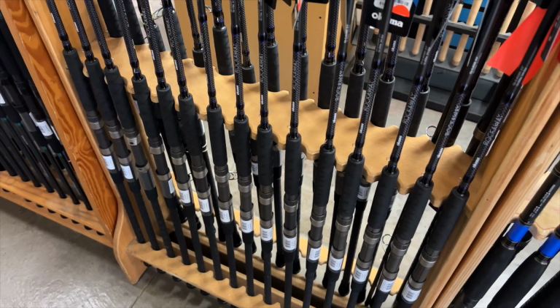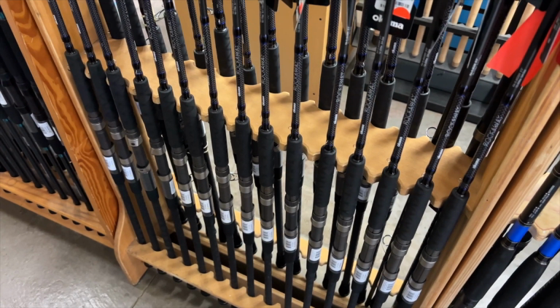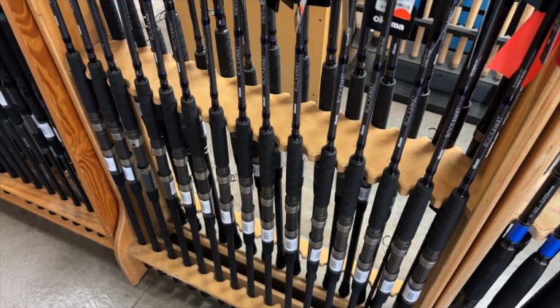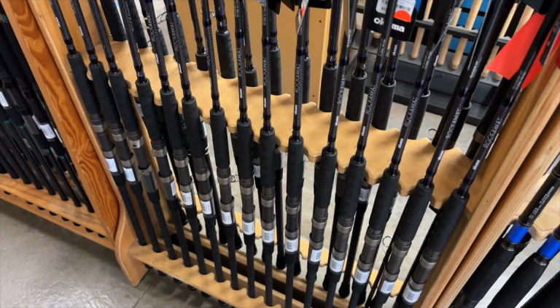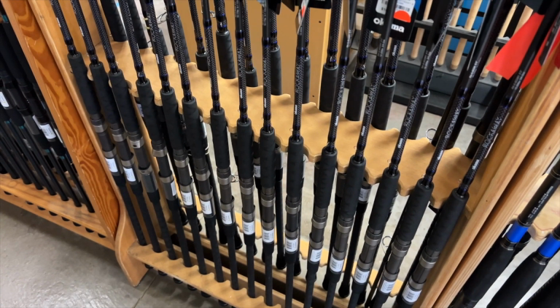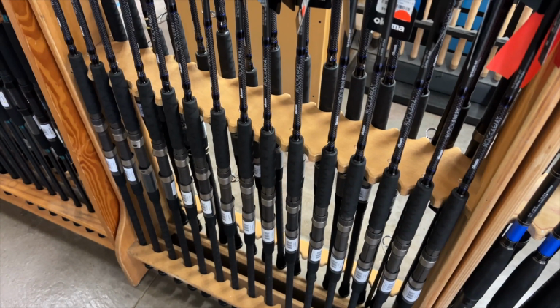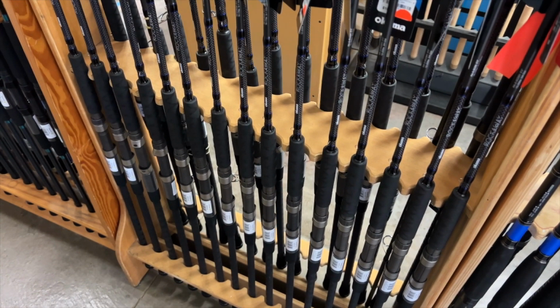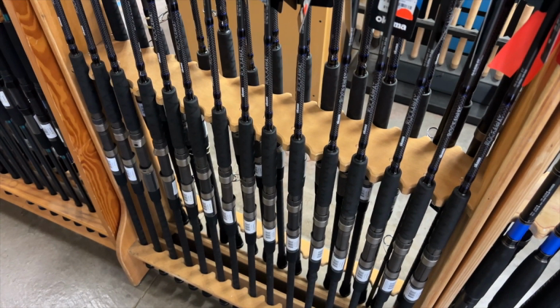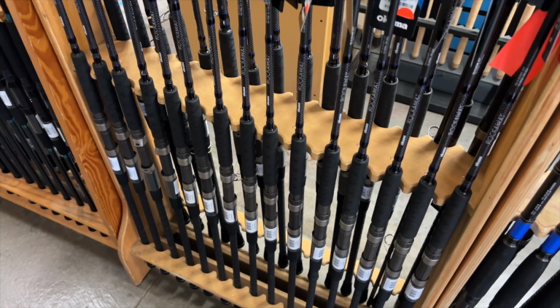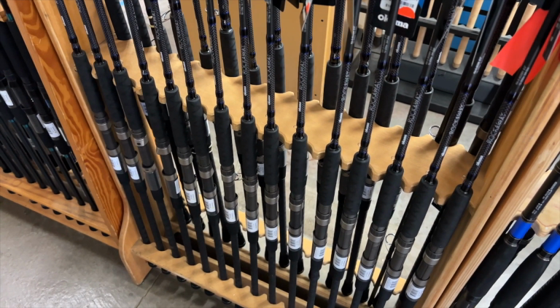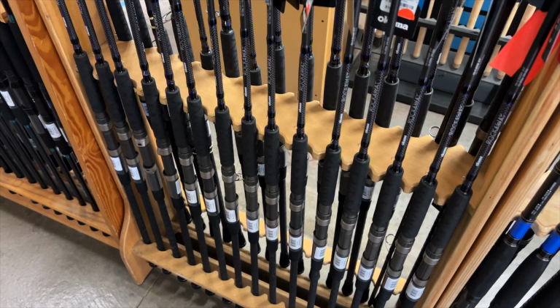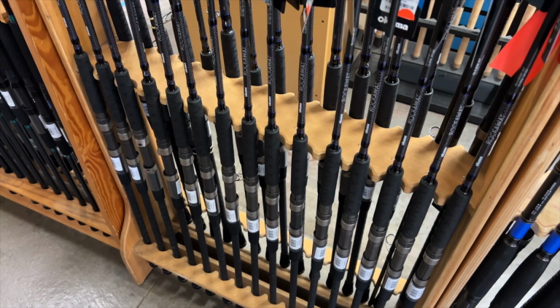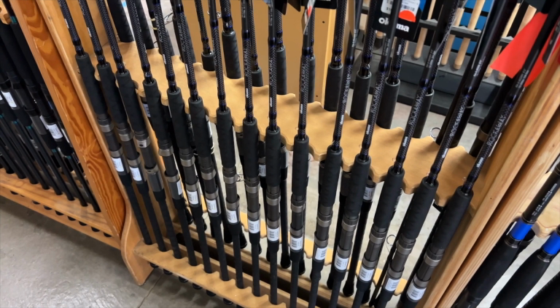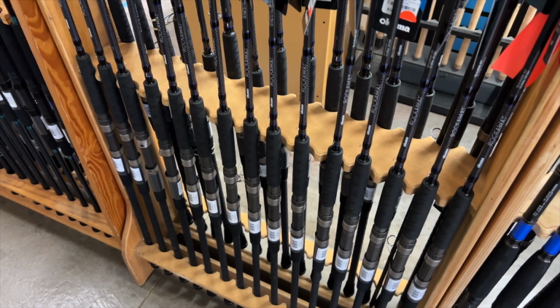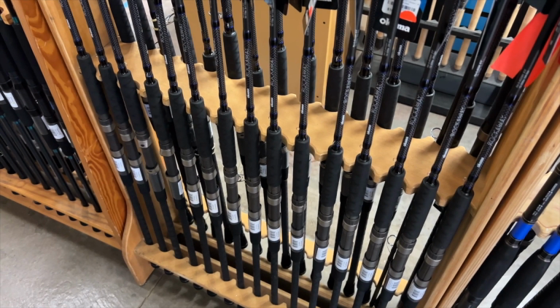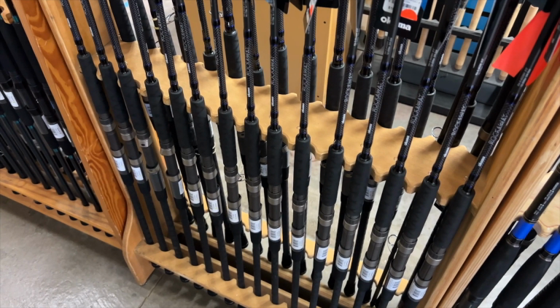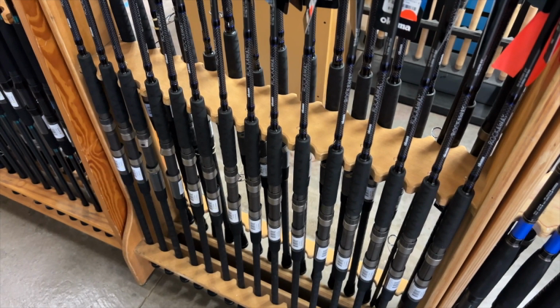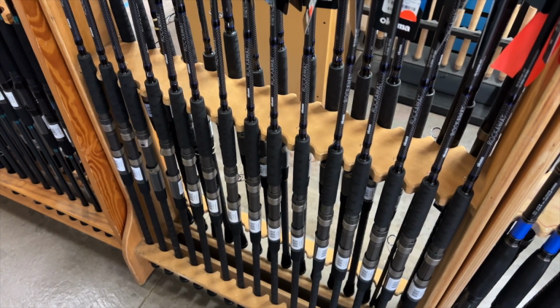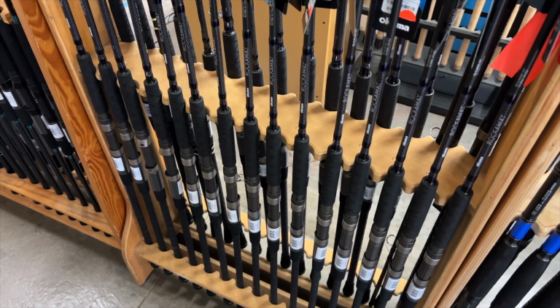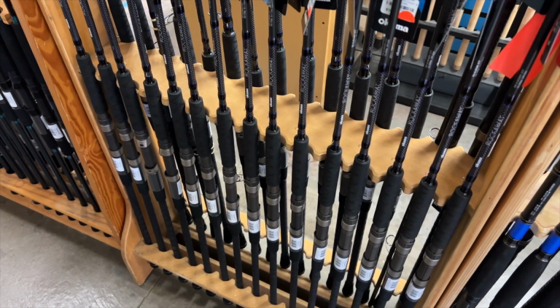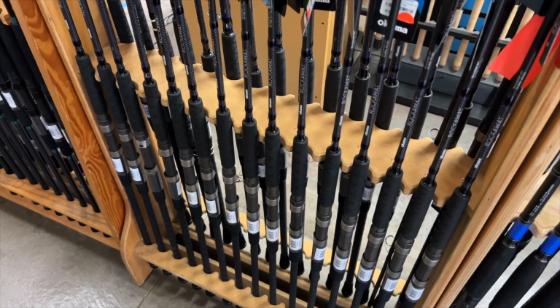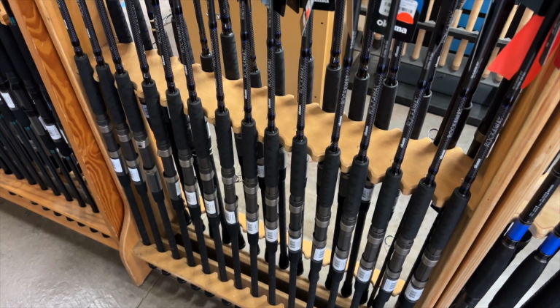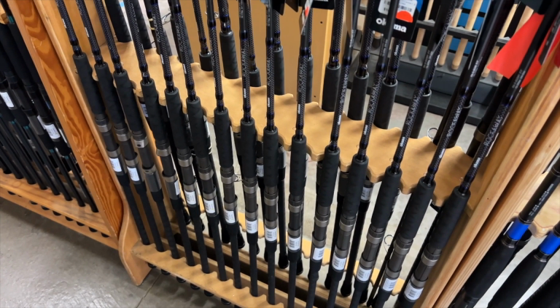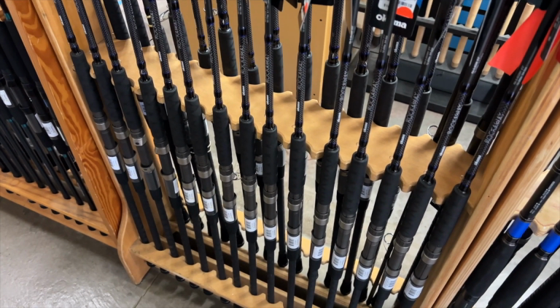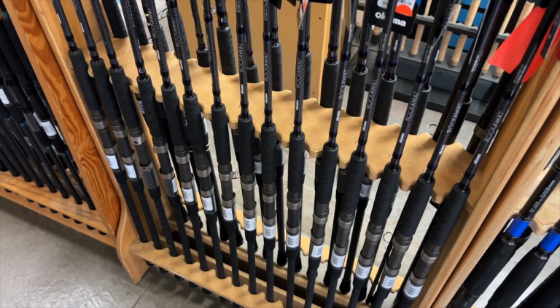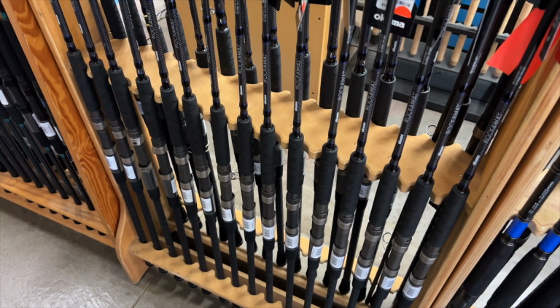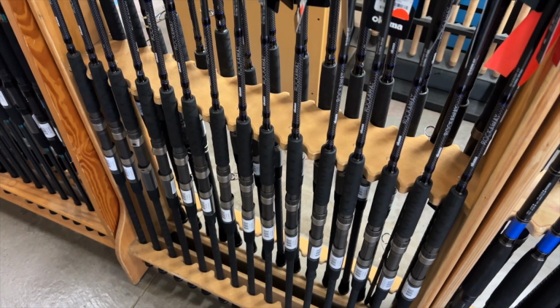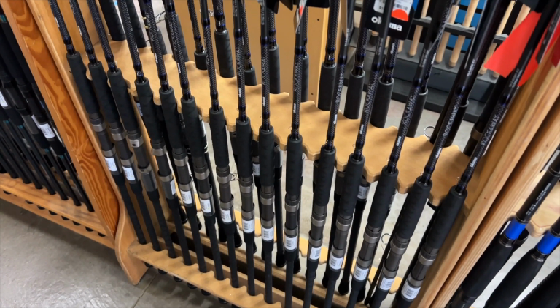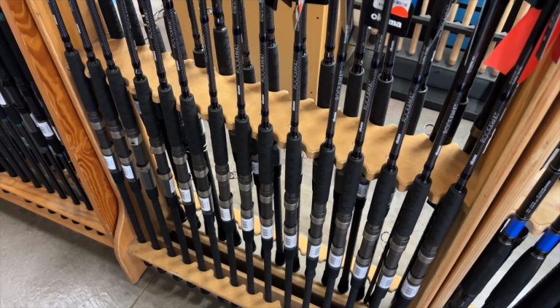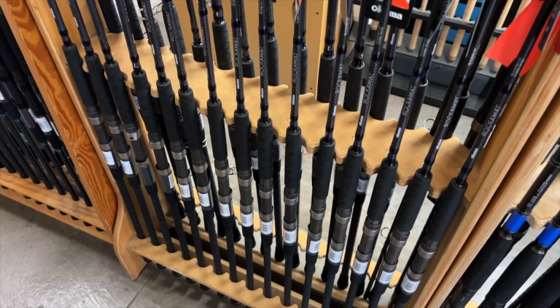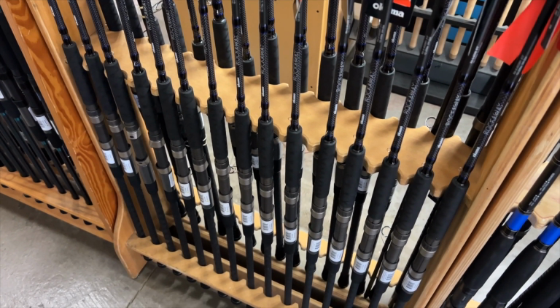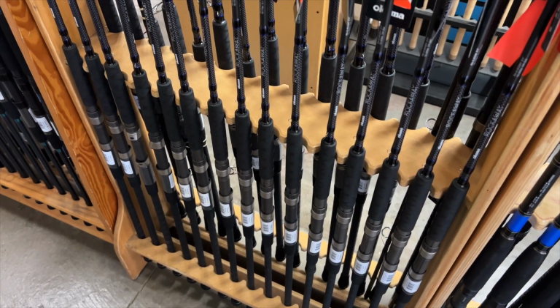I'm at POP Pacific Ocean Producers, Pier 38, Honolulu, Hawaii.